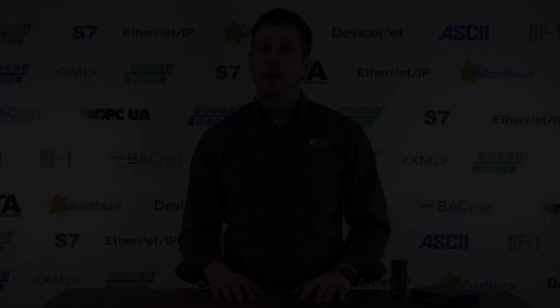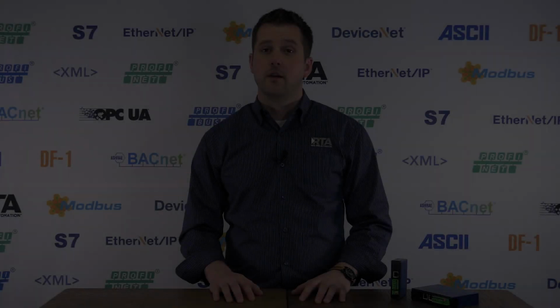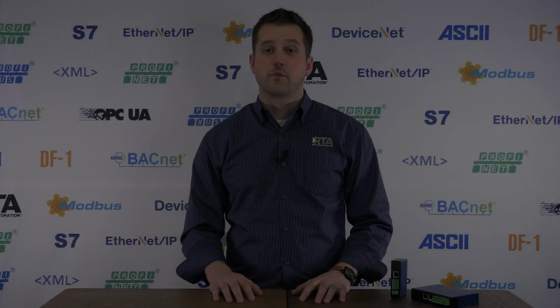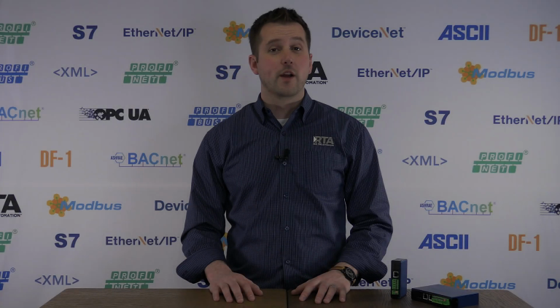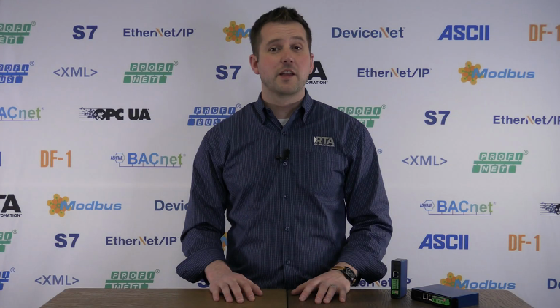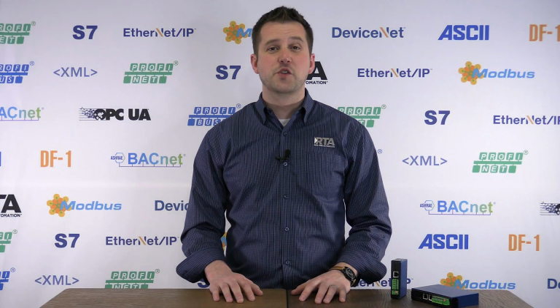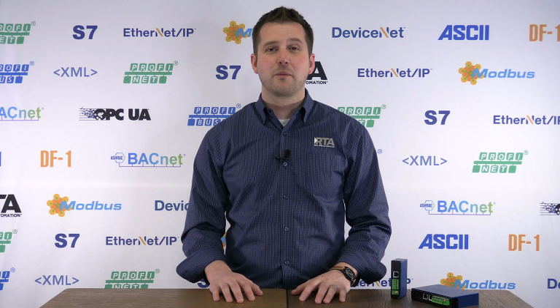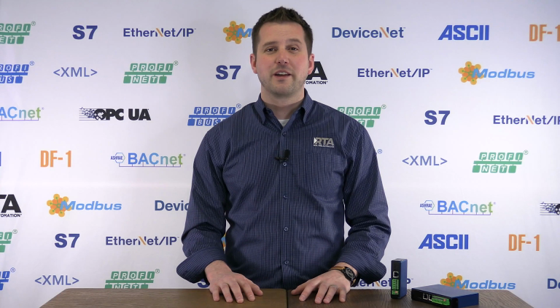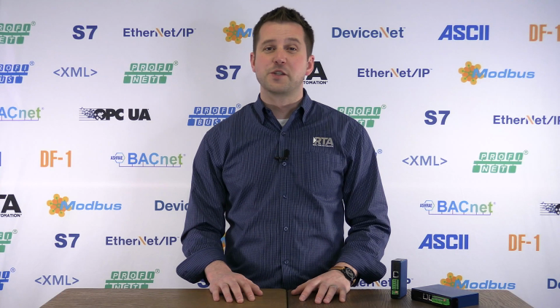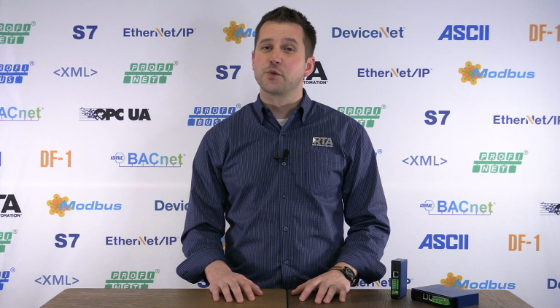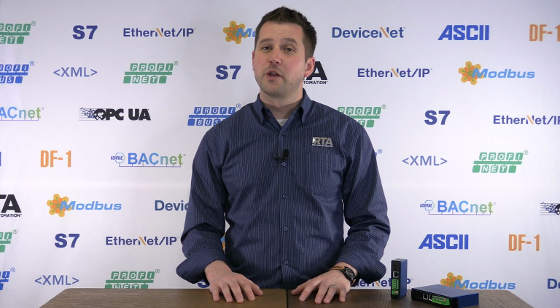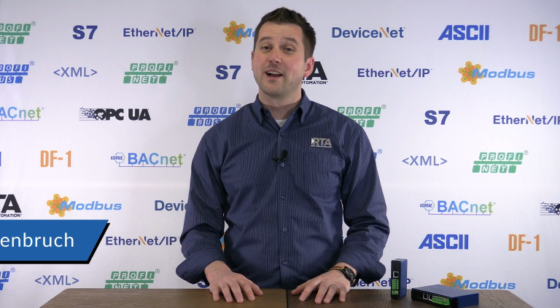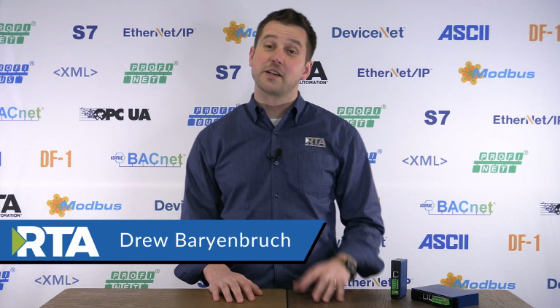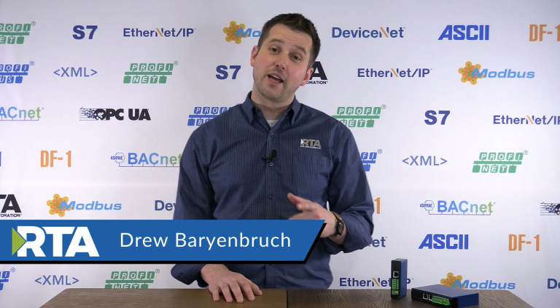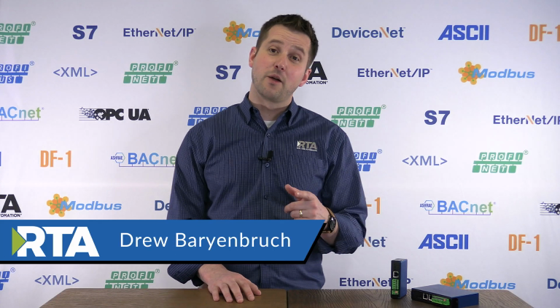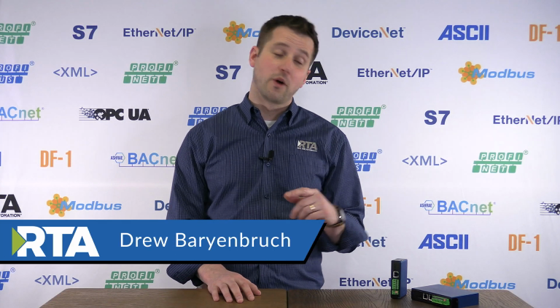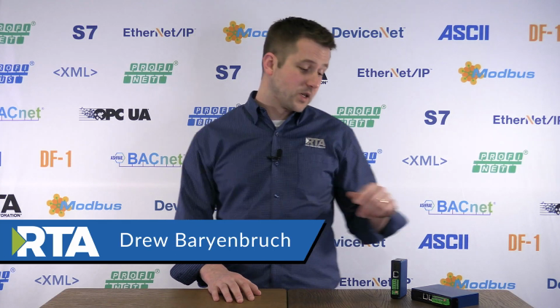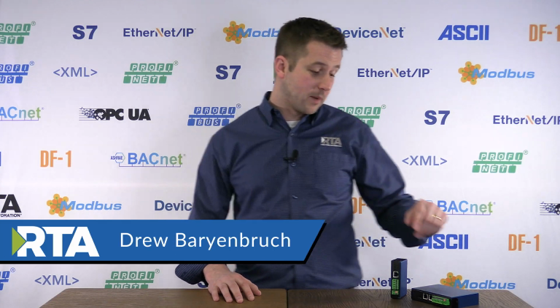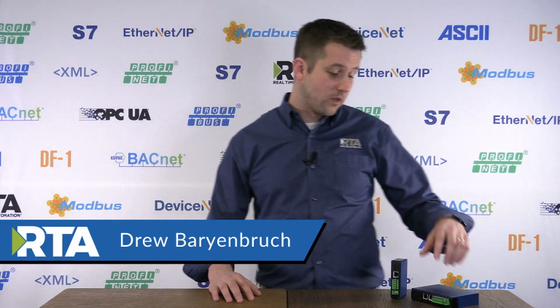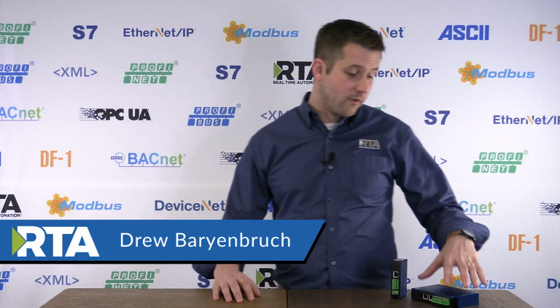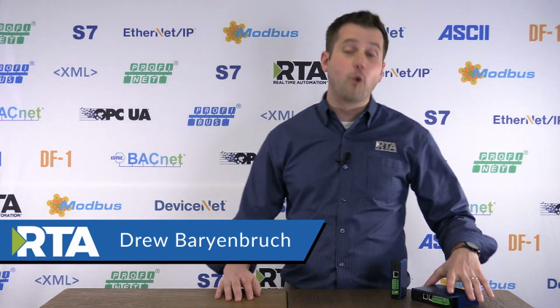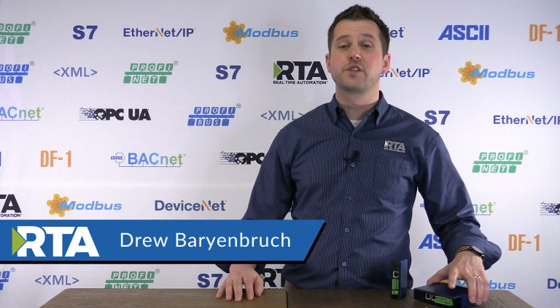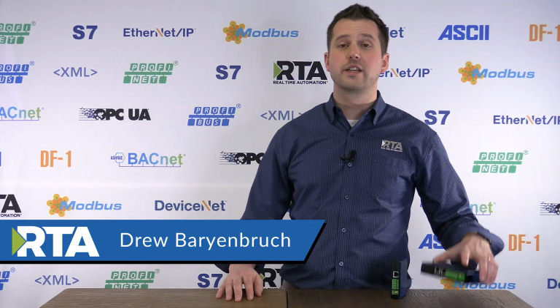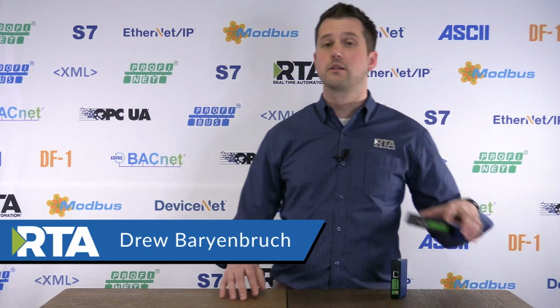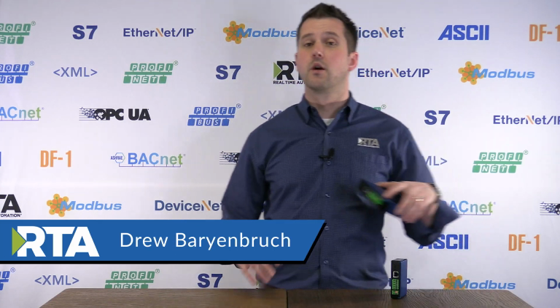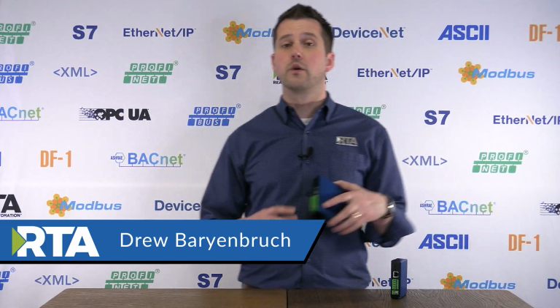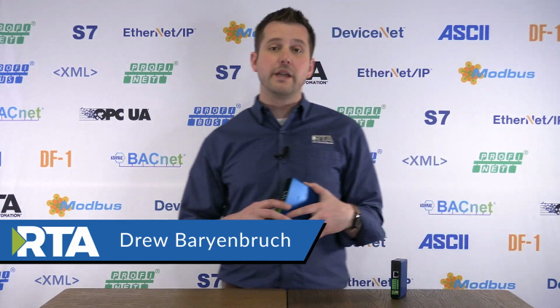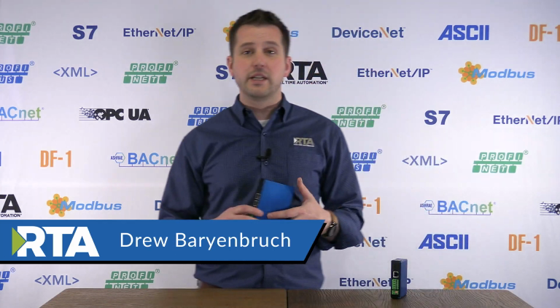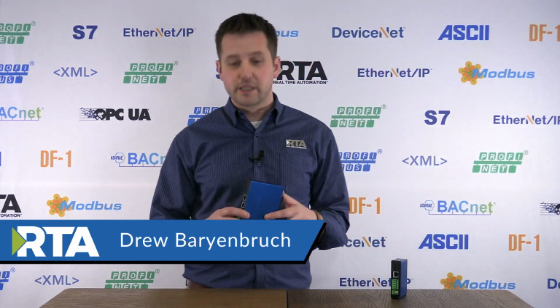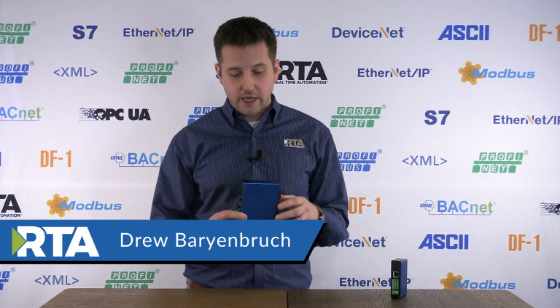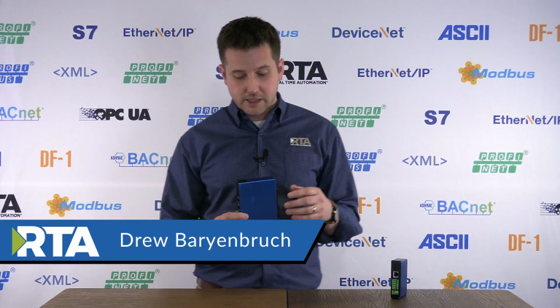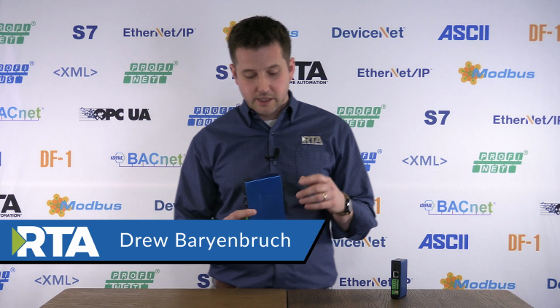All right, ladies and gentlemen, it's Drew here, and today we're going to talk about the 460-ETC-SC.